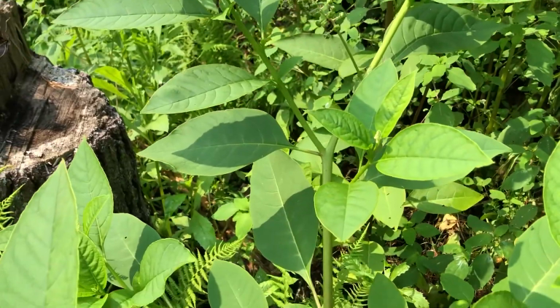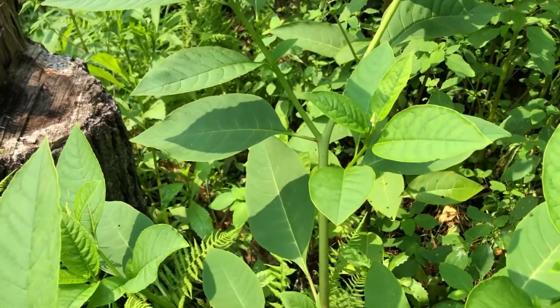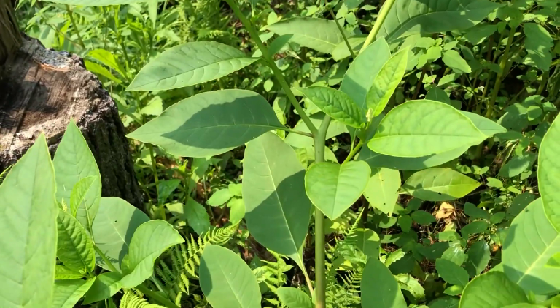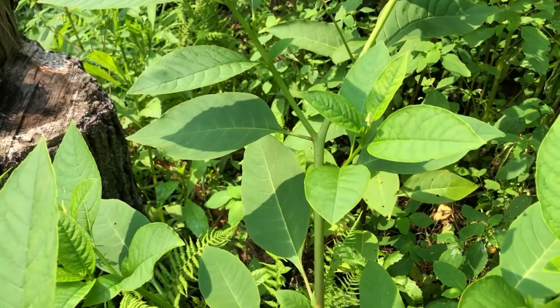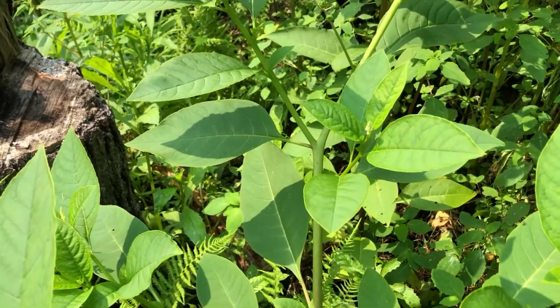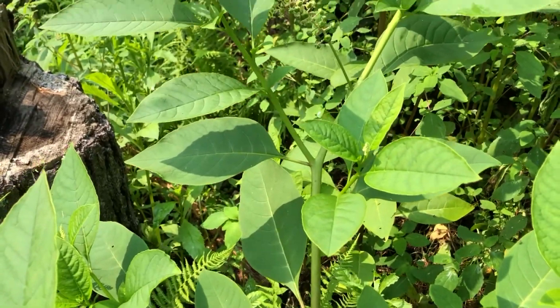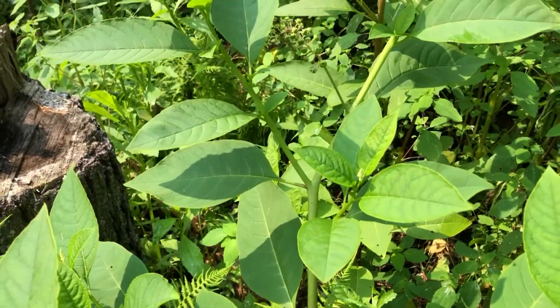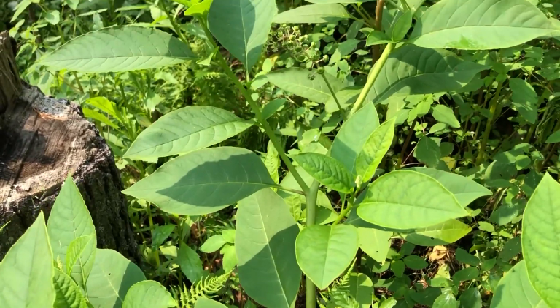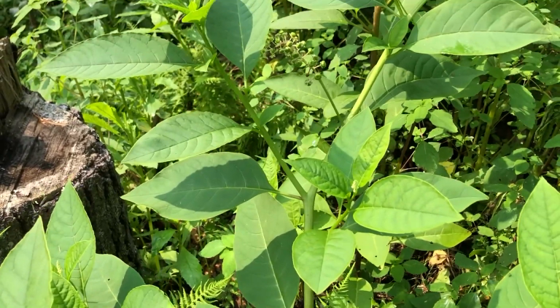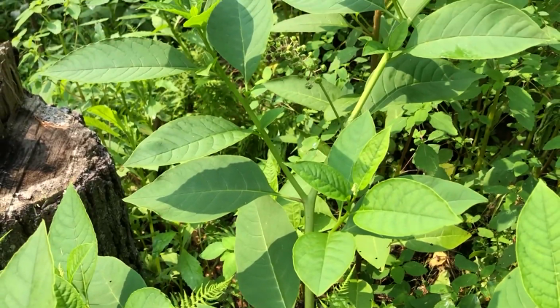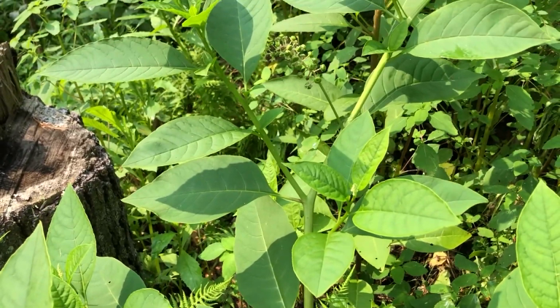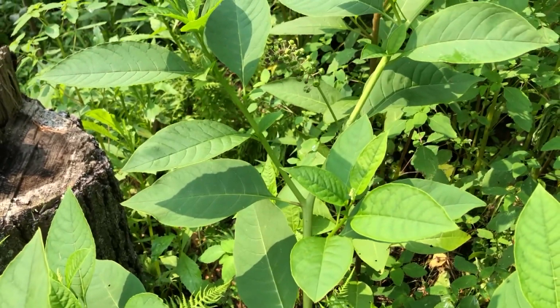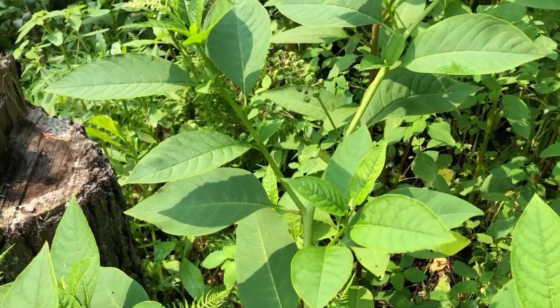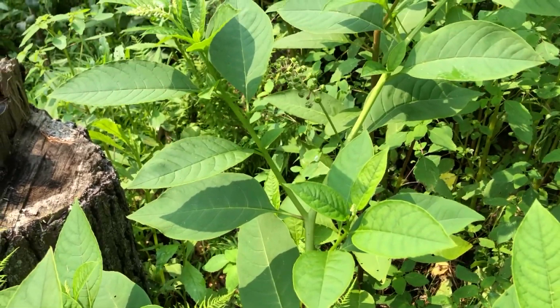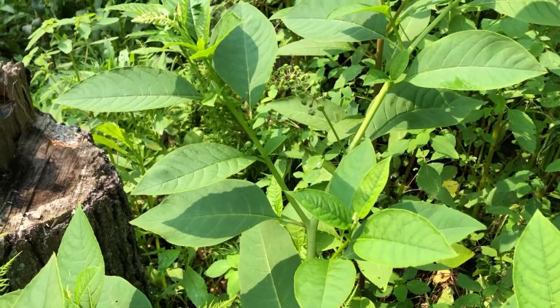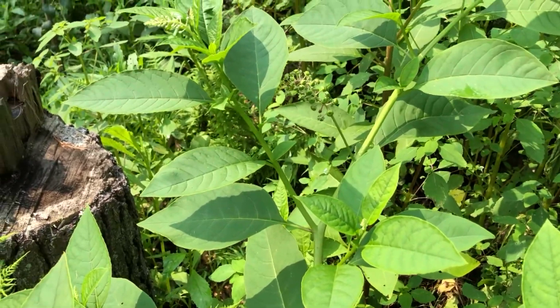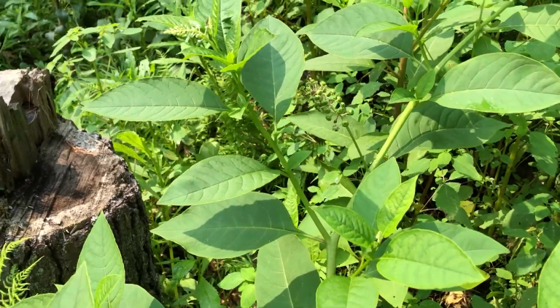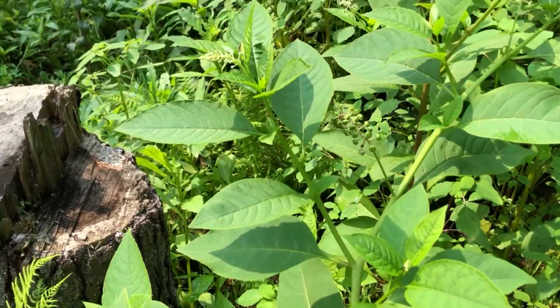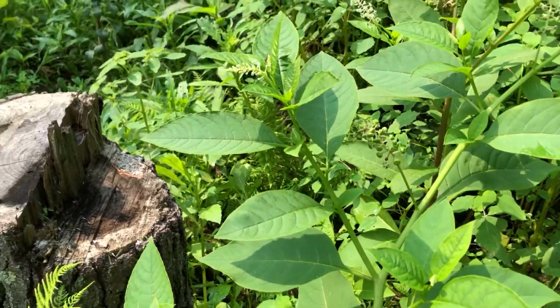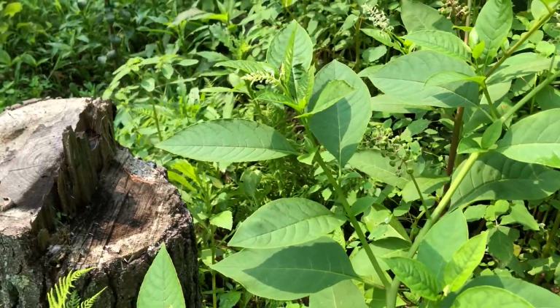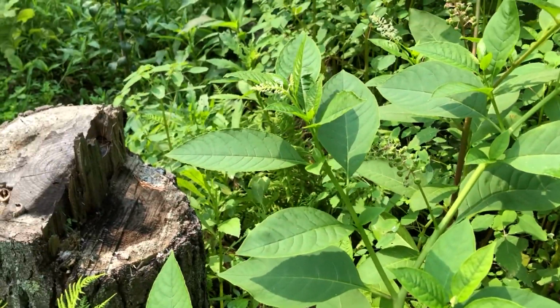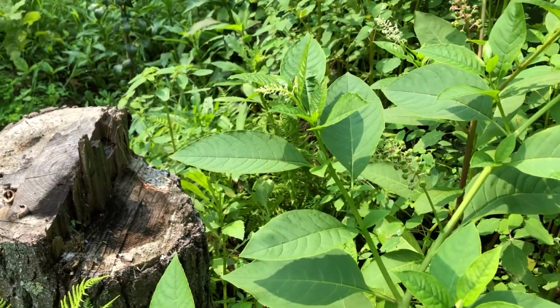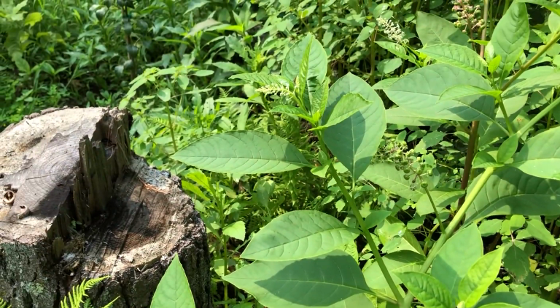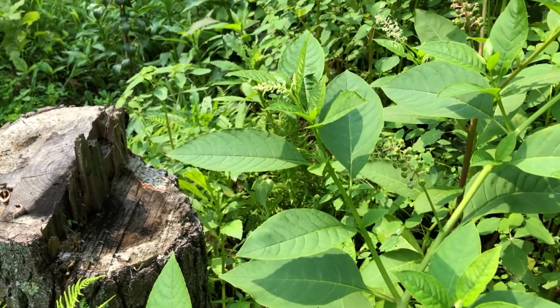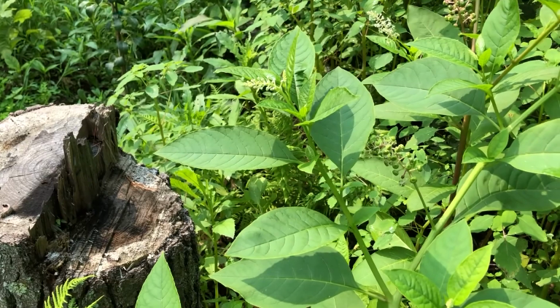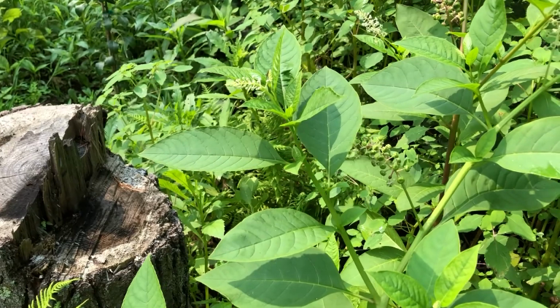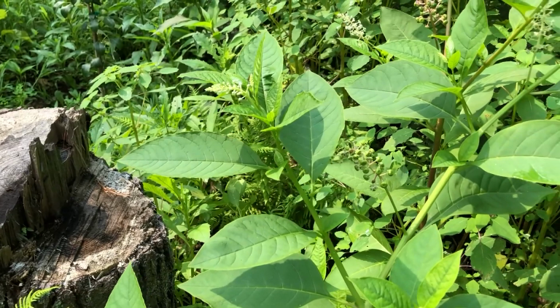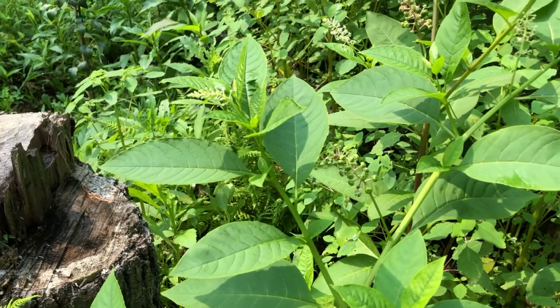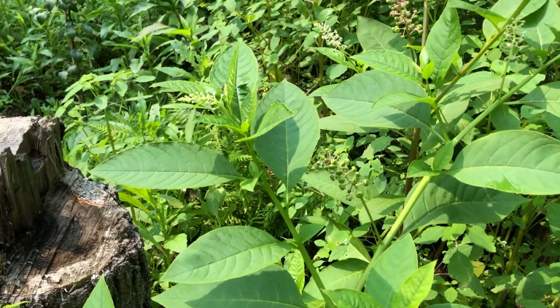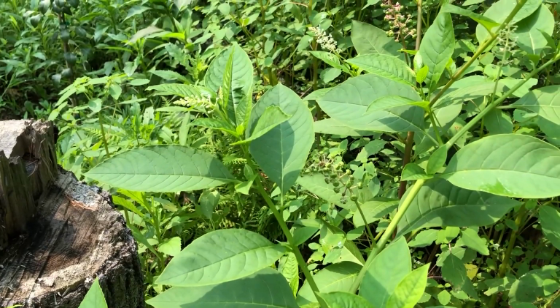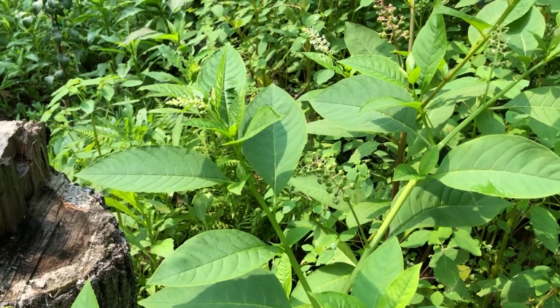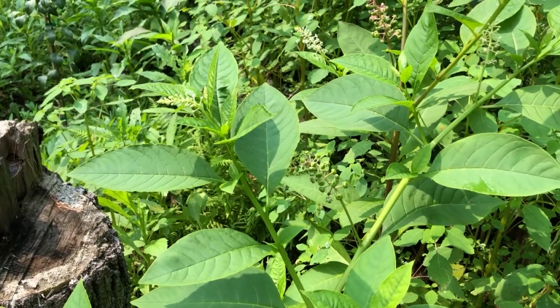So there you have it — American pokeweed. Useful plant. Easy to learn. Pretty distinct looking.